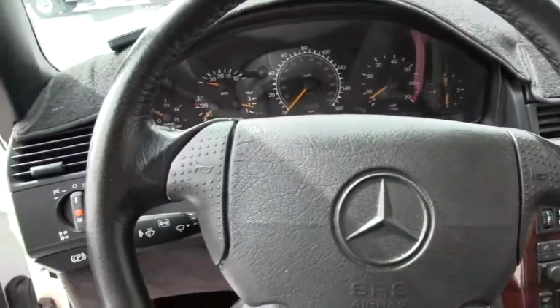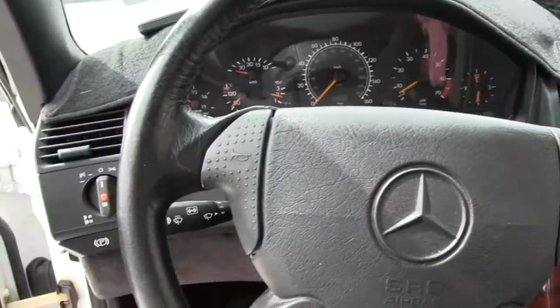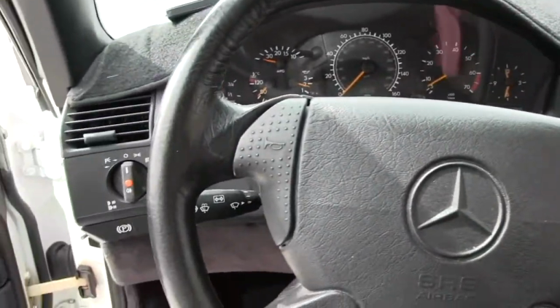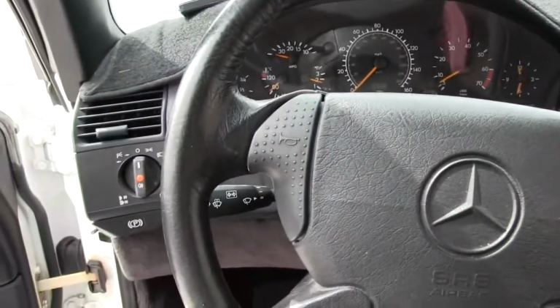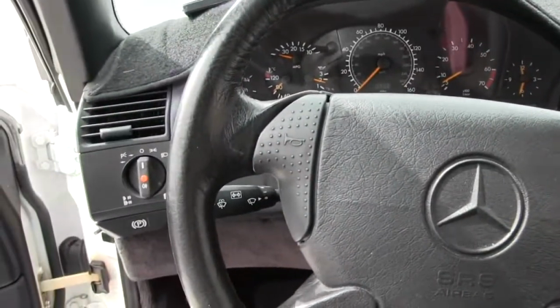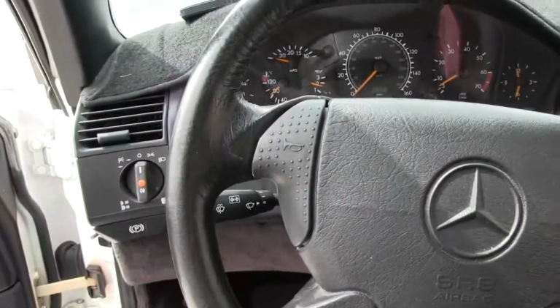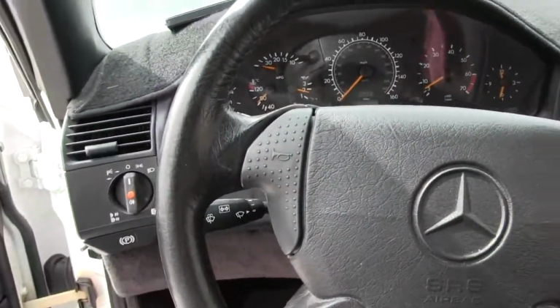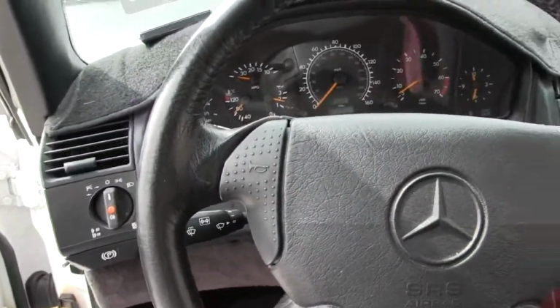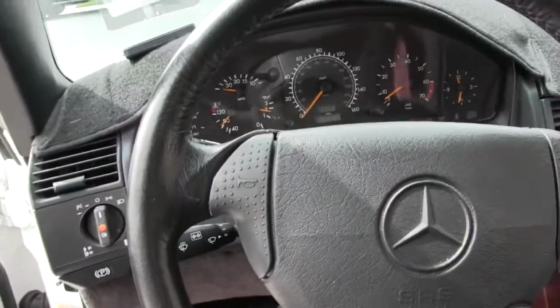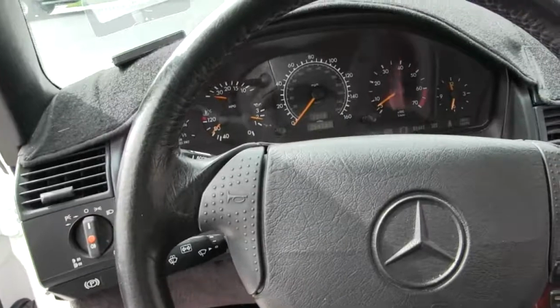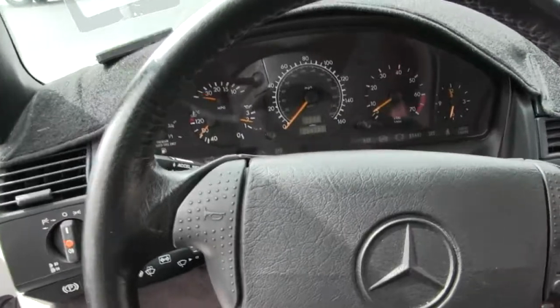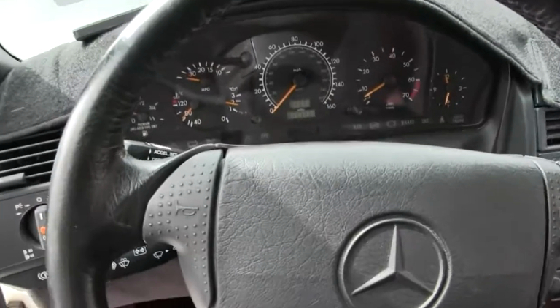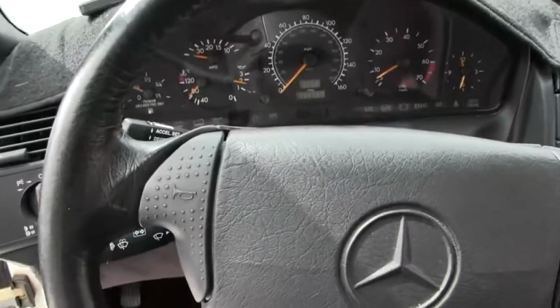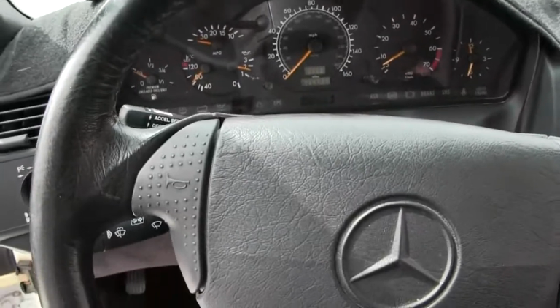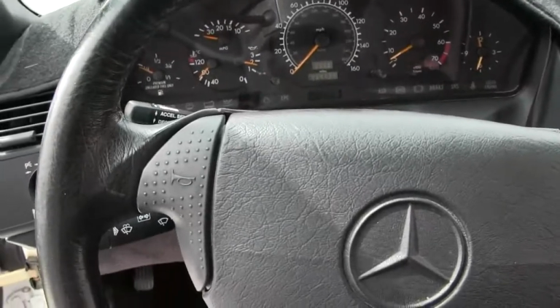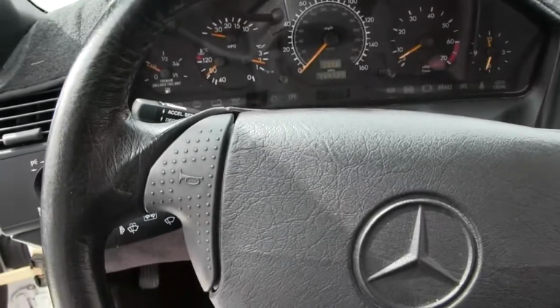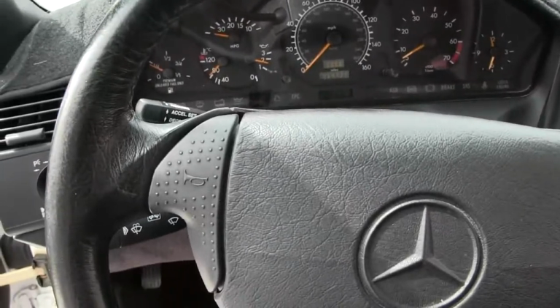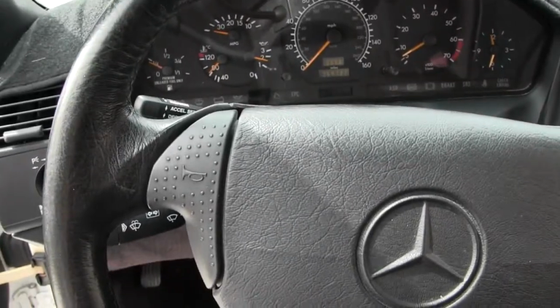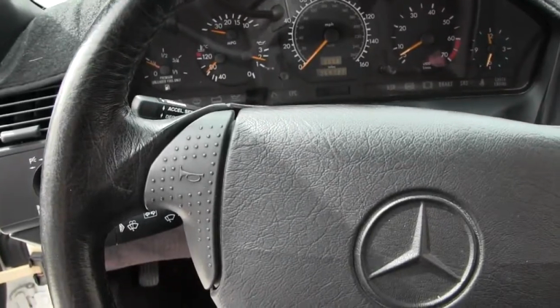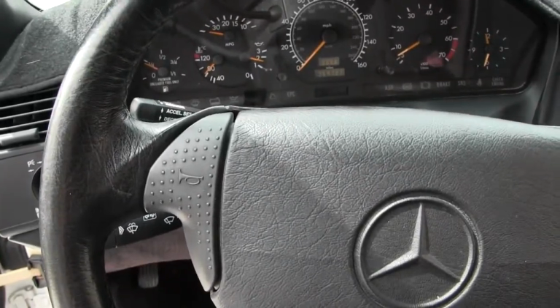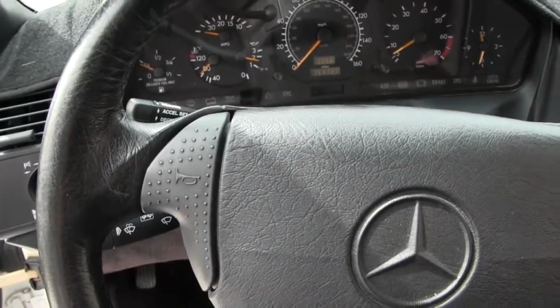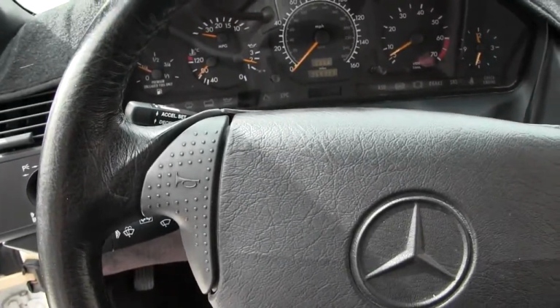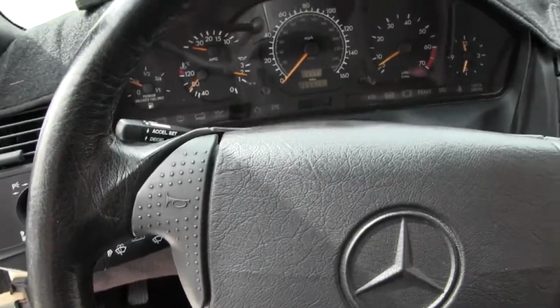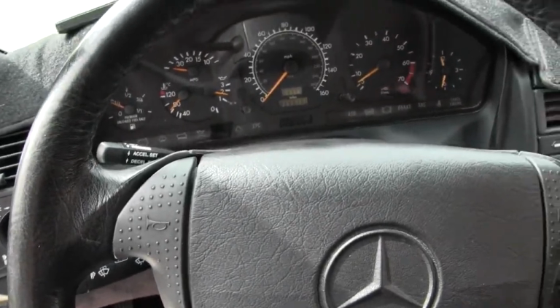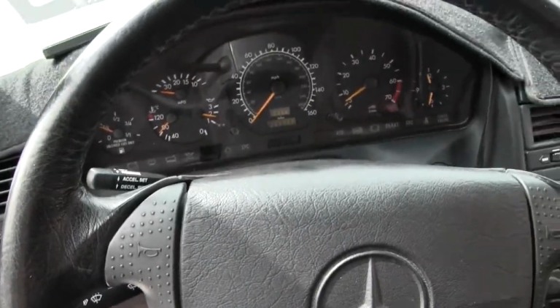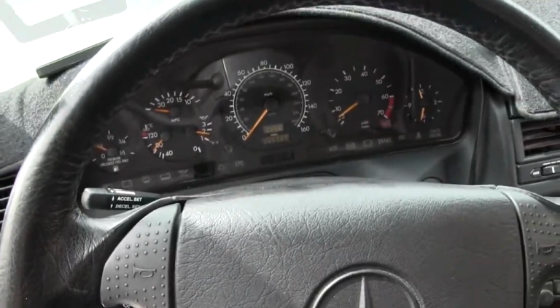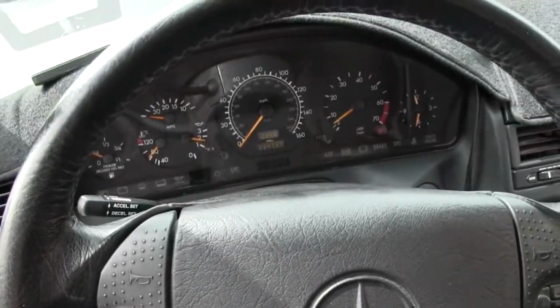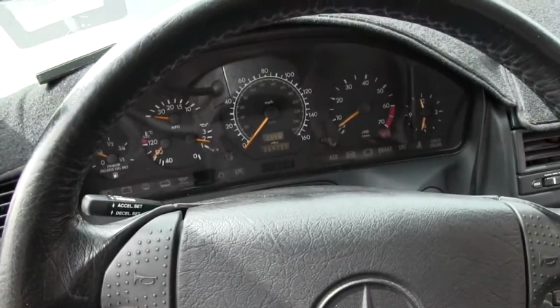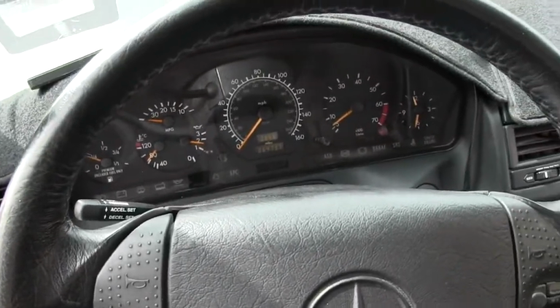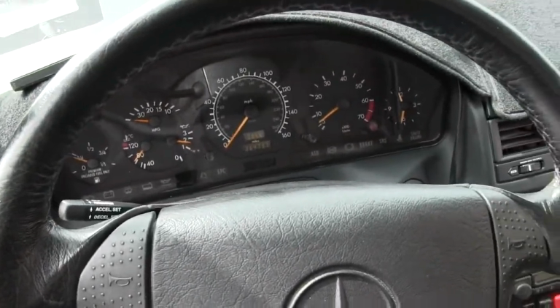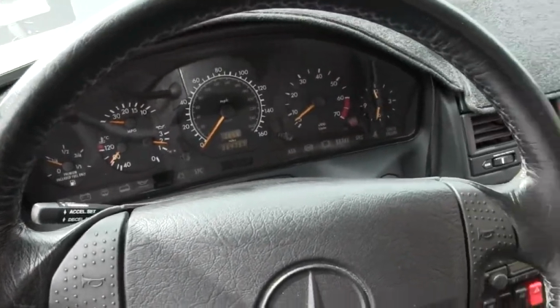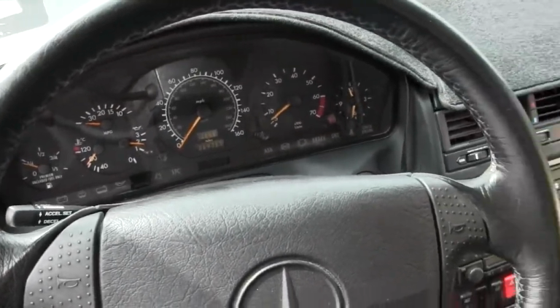This car's been running for a while — you can see it's not running hot at all.